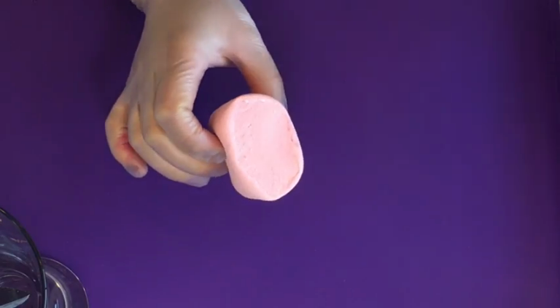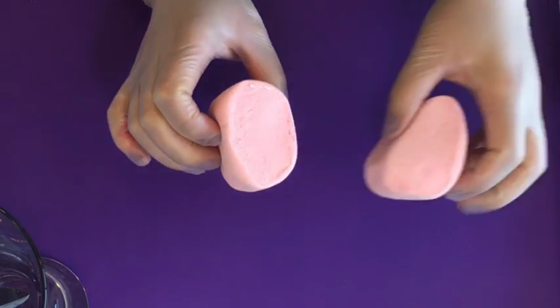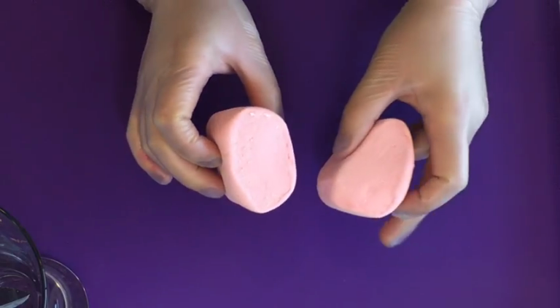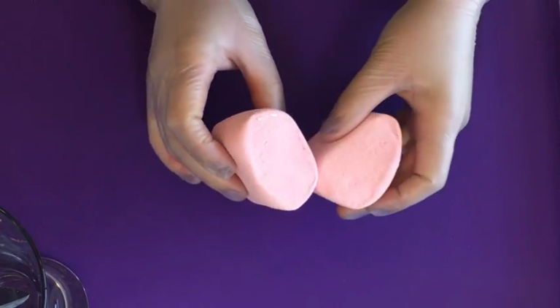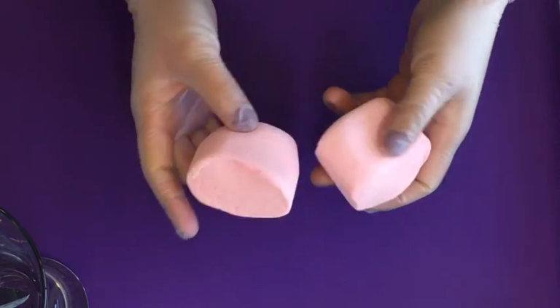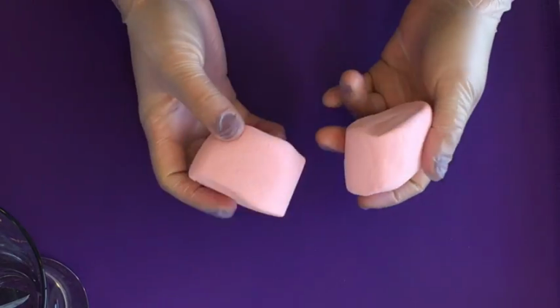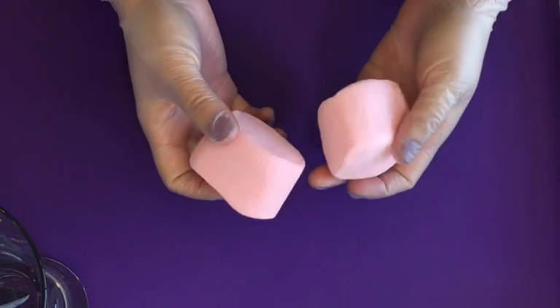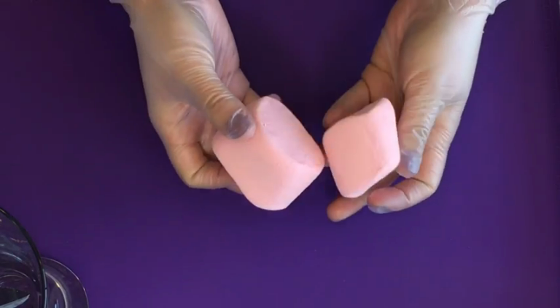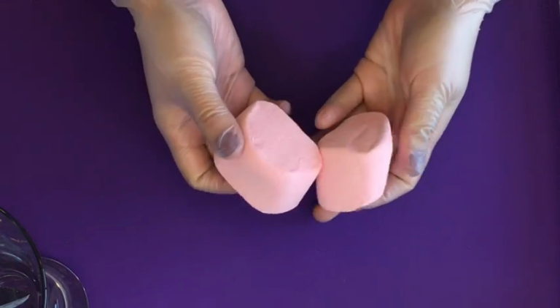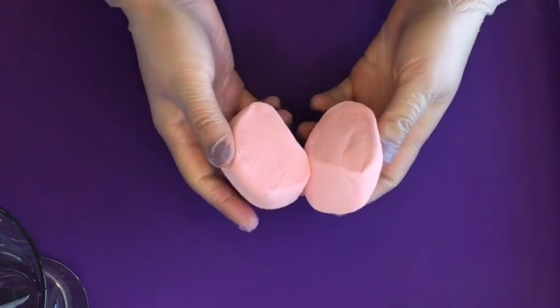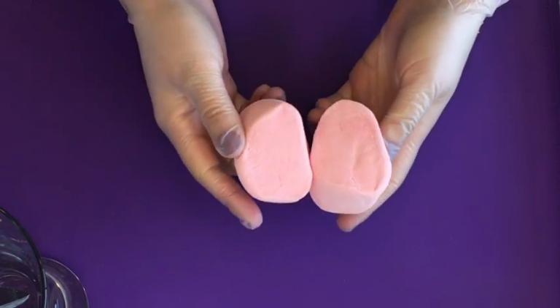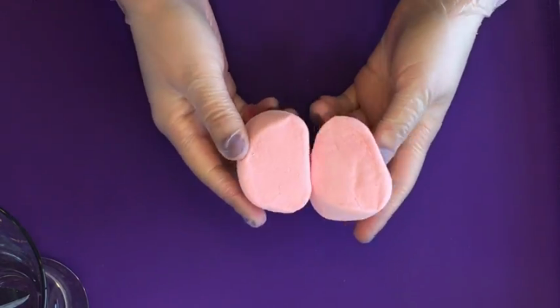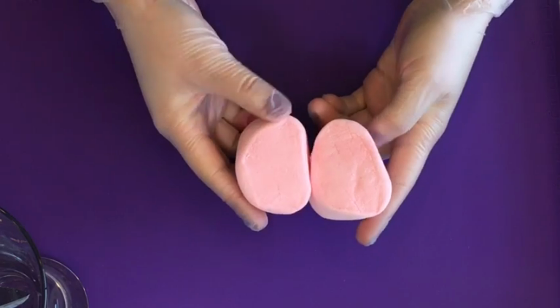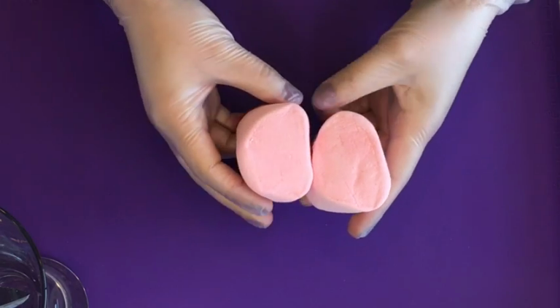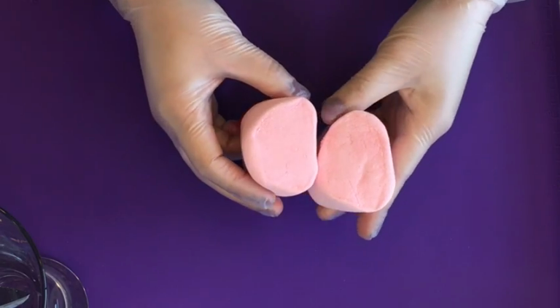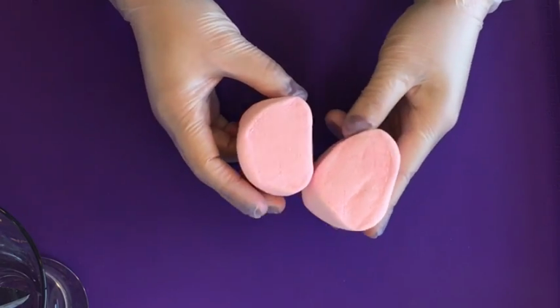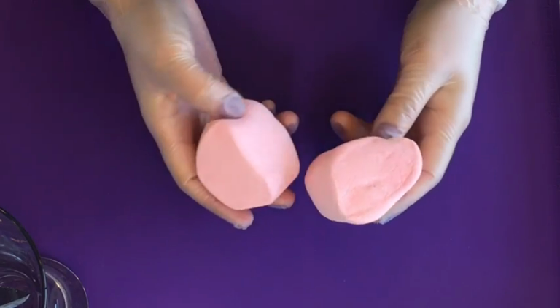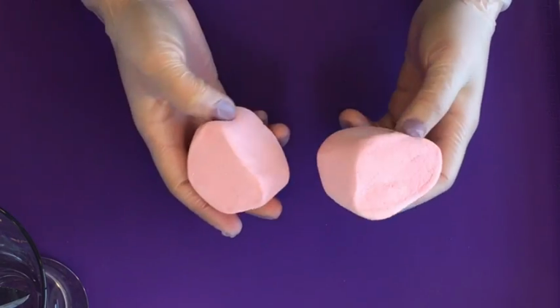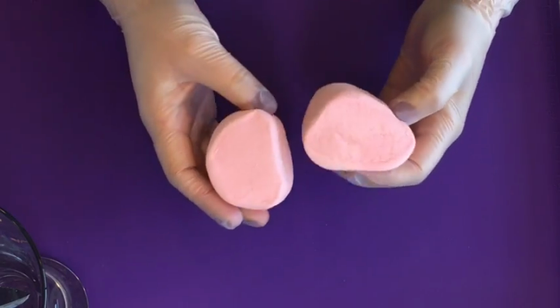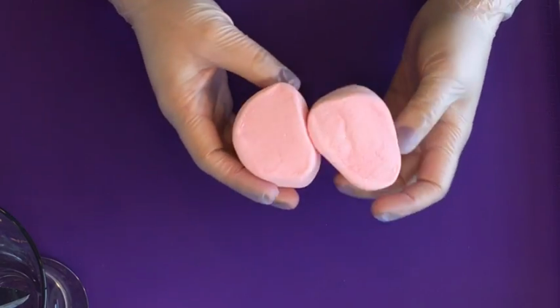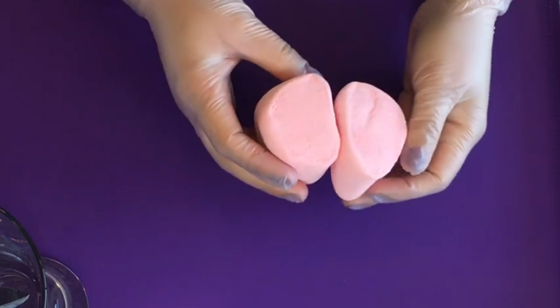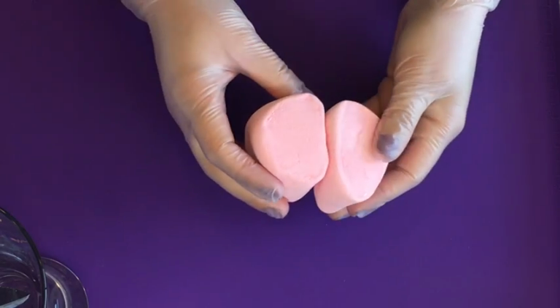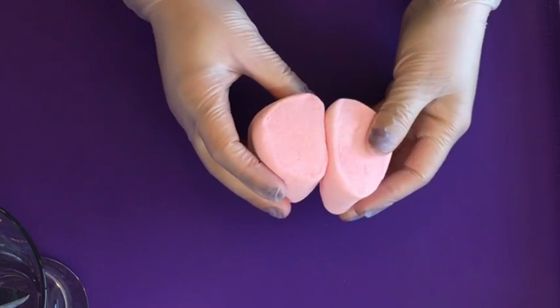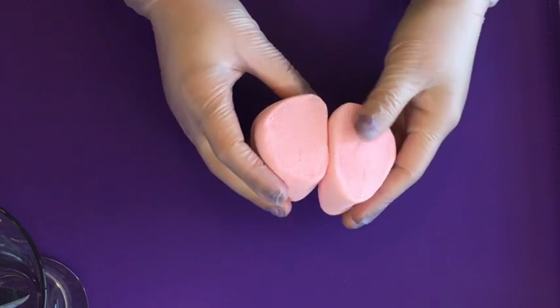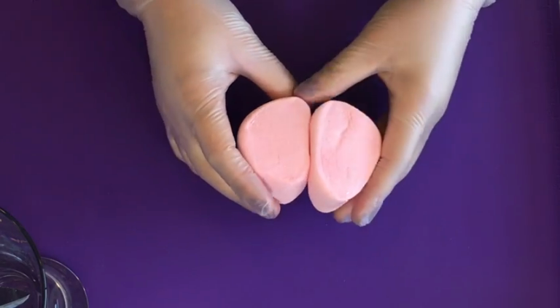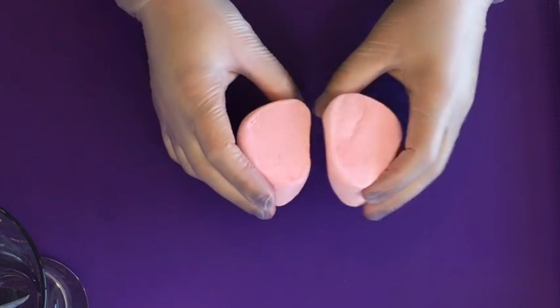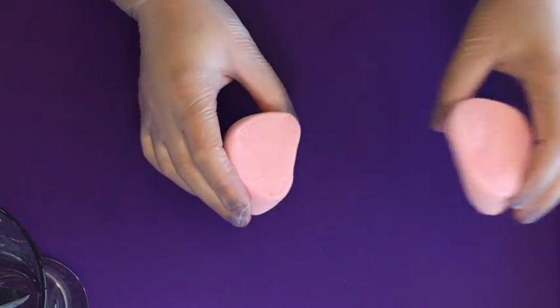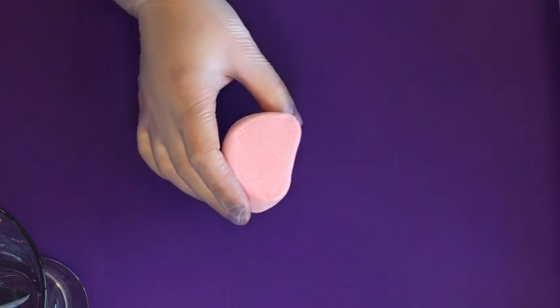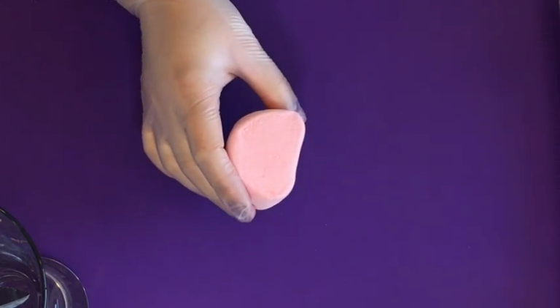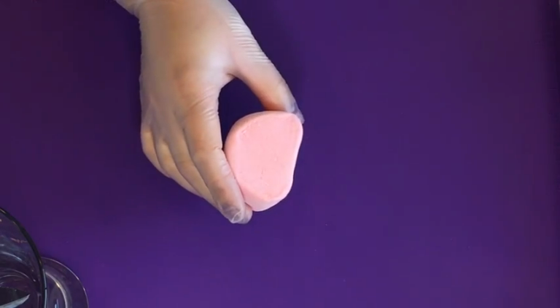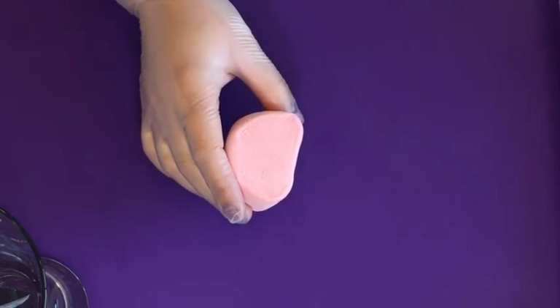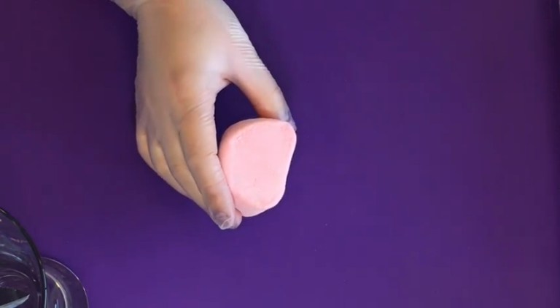In every bag of marshmallows you will find that not all marshmallows are perfectly round, but that's okay. Those are the perfect marshmallows to make these roses.